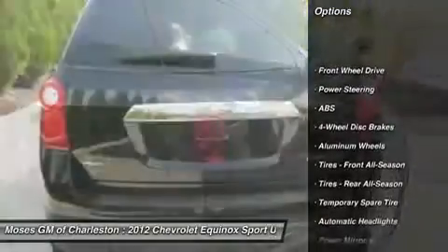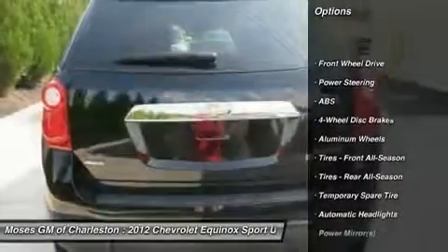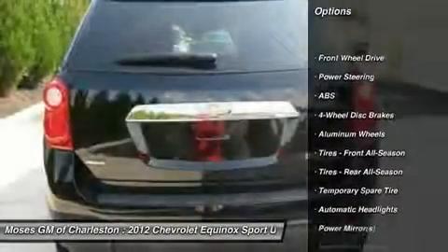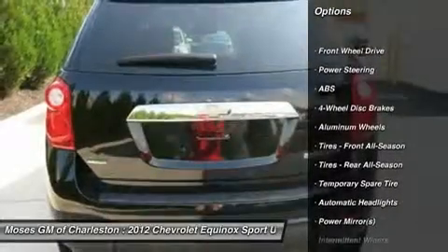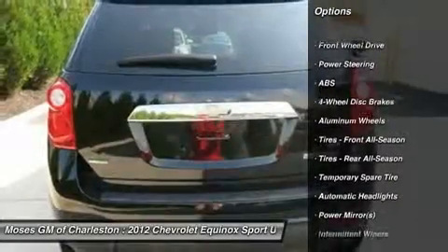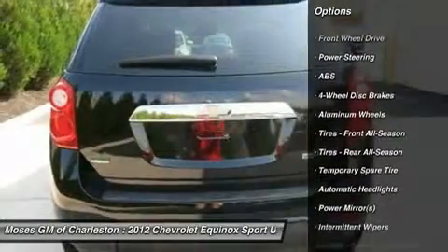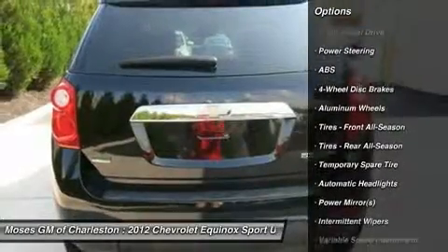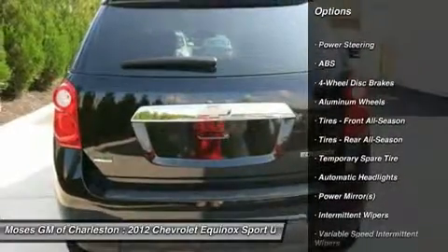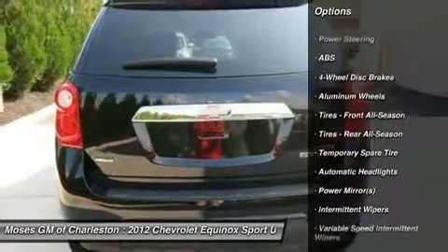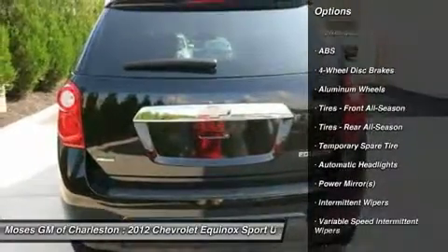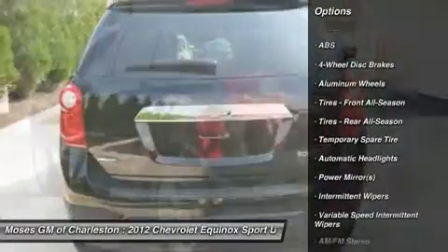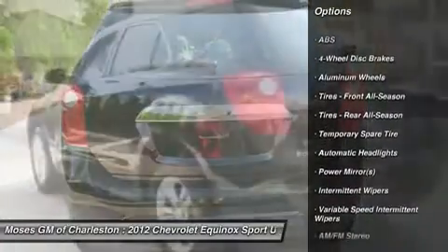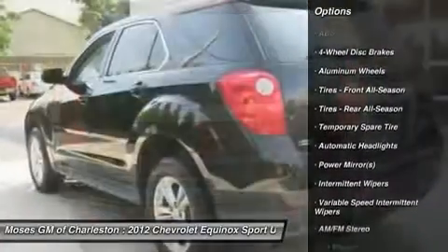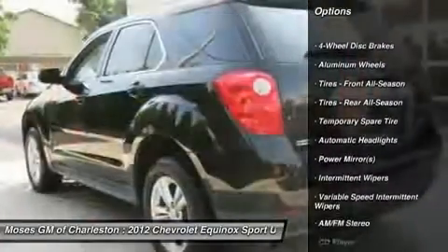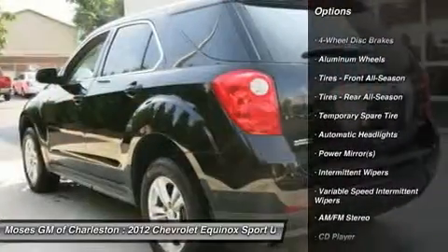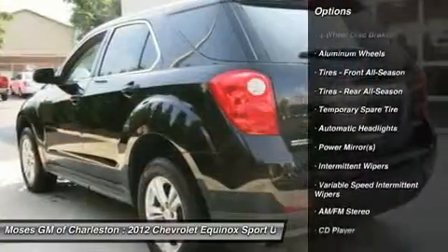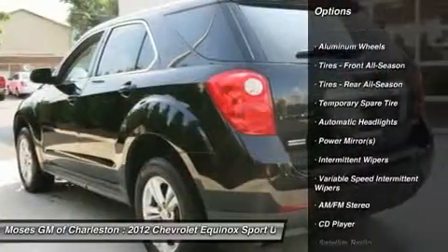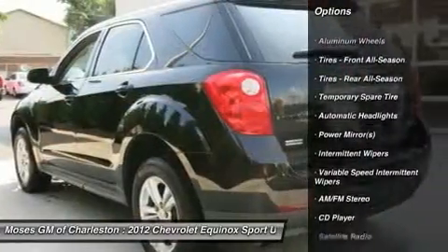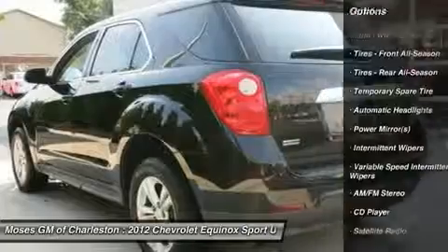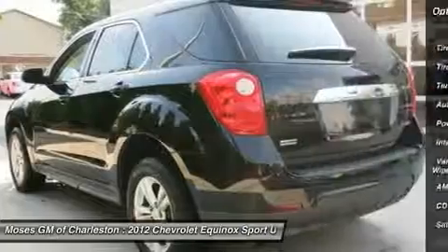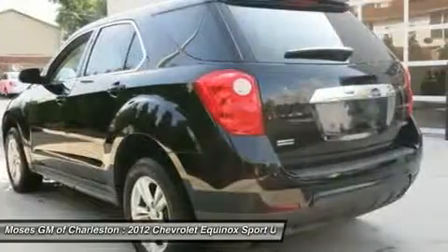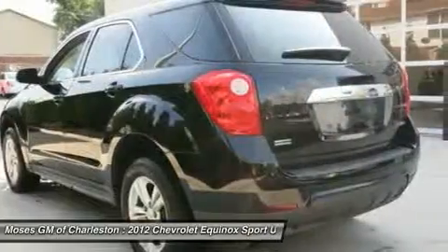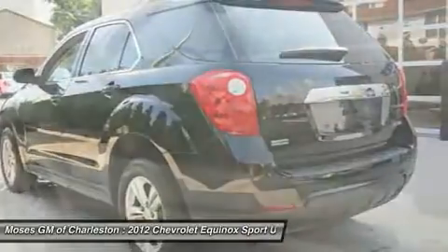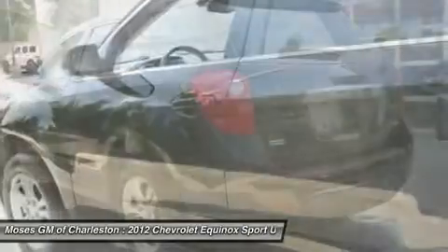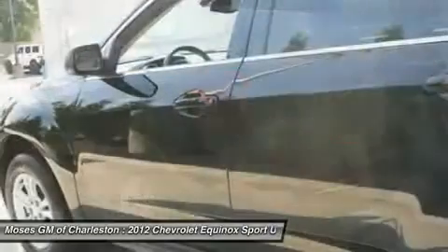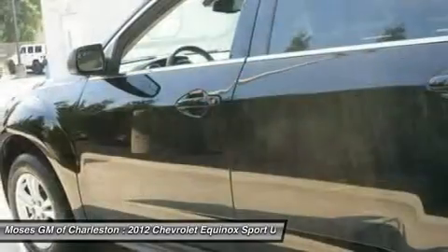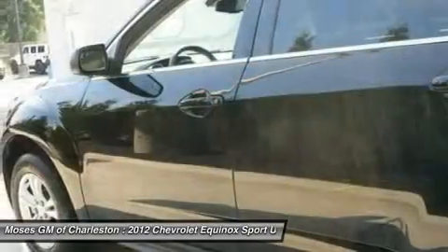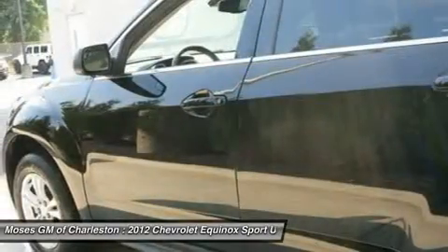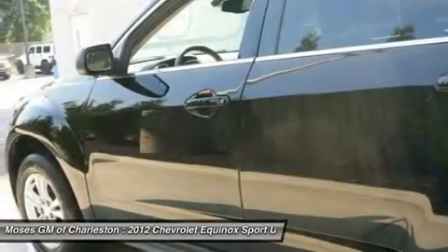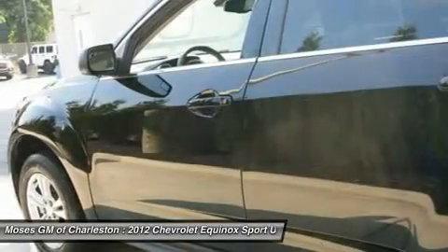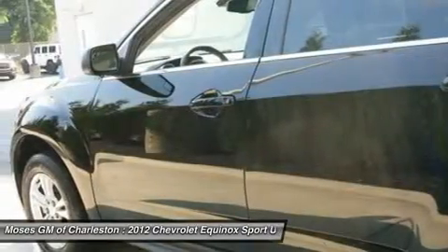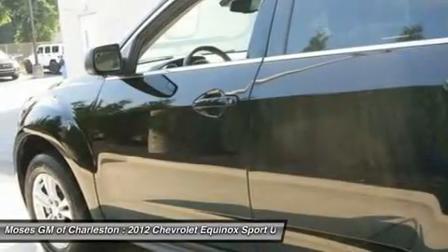Motor Trend Buyer's Guide reports Equinox's long wheelbase and standard V6 engine make it one of the more interesting vehicles in its segment.